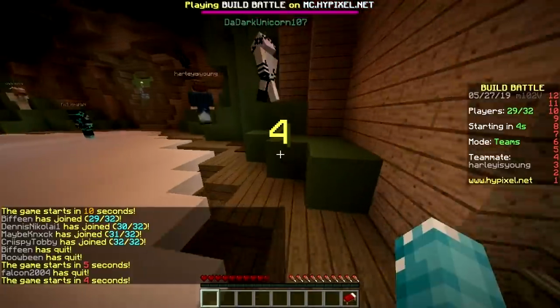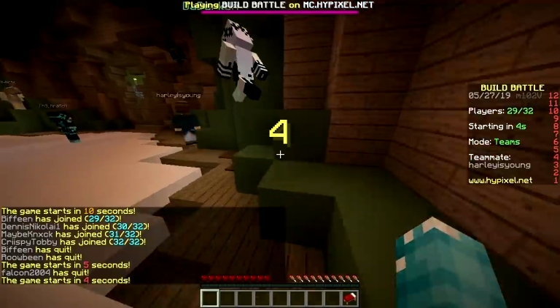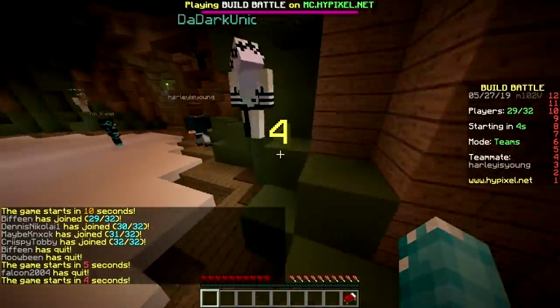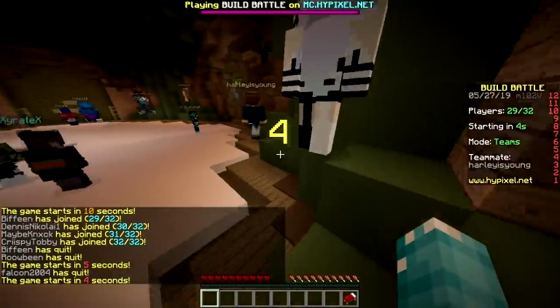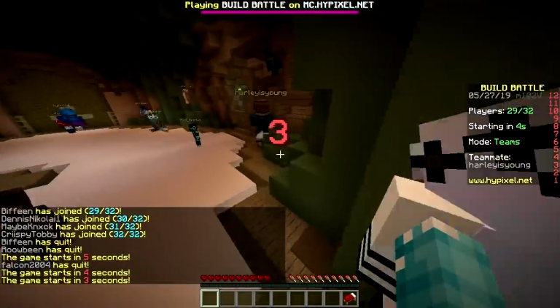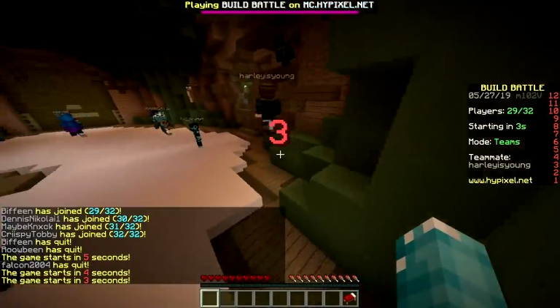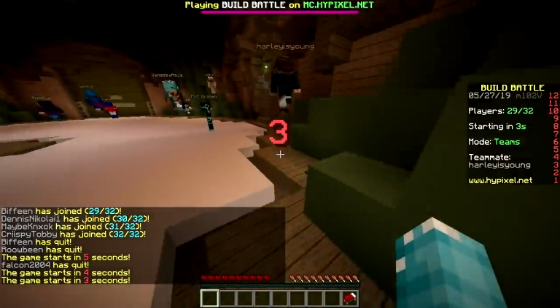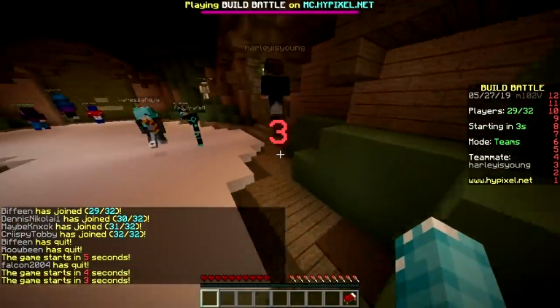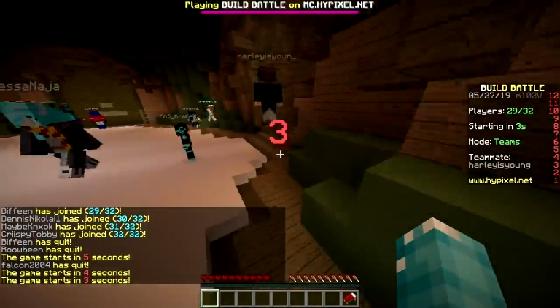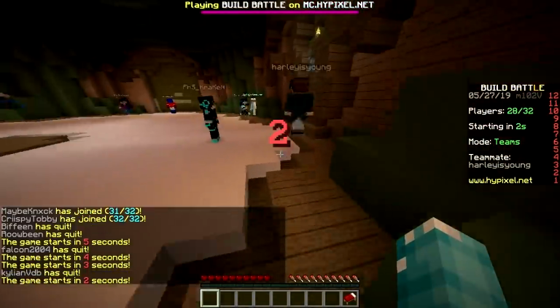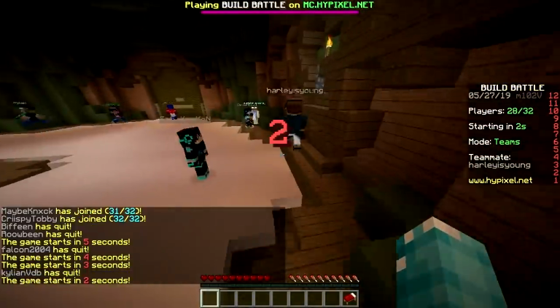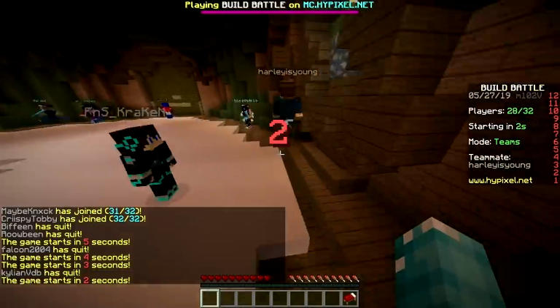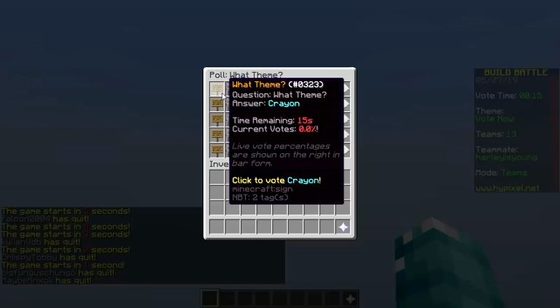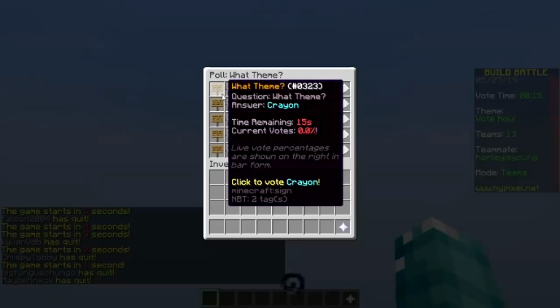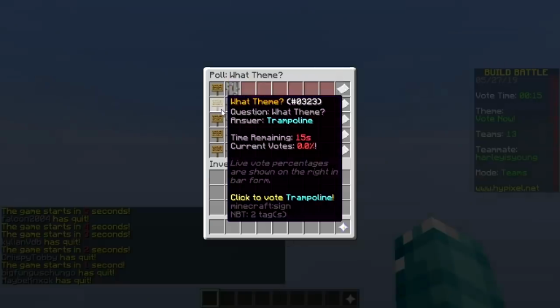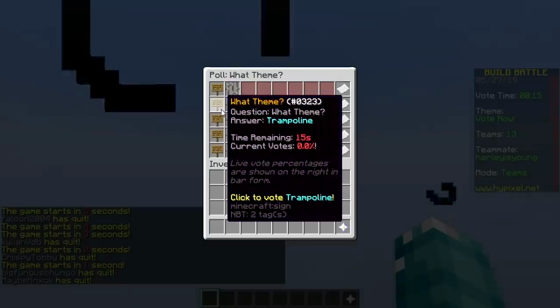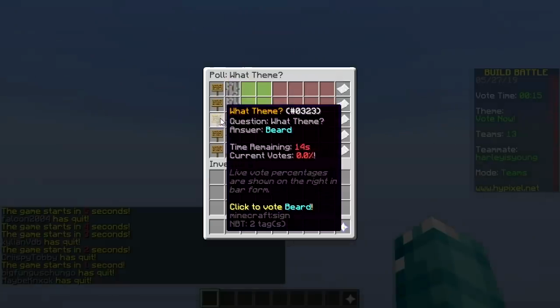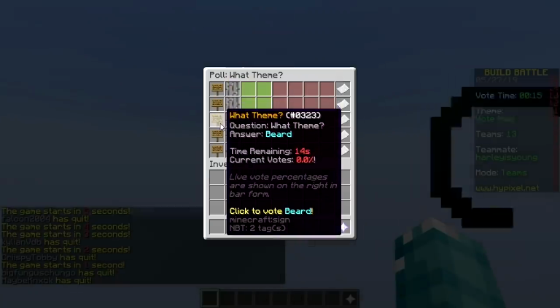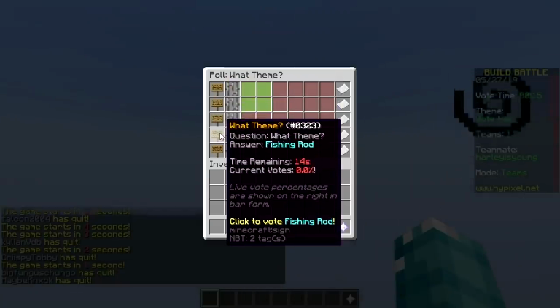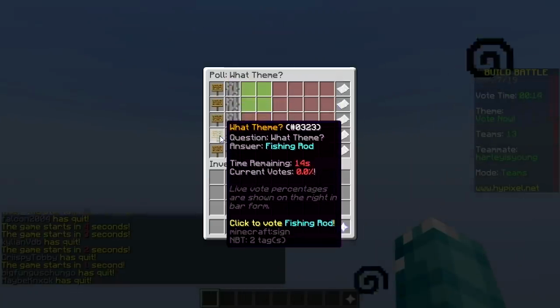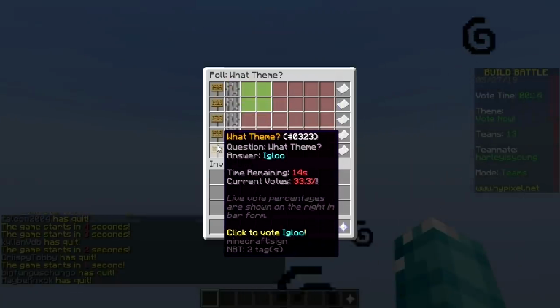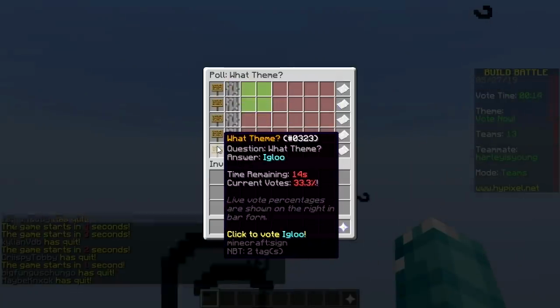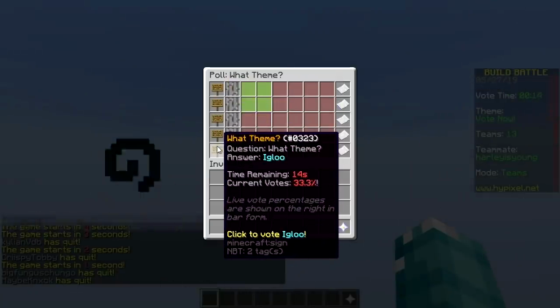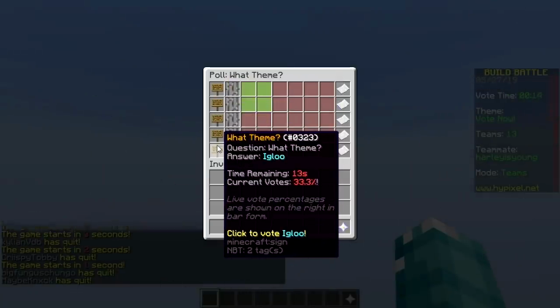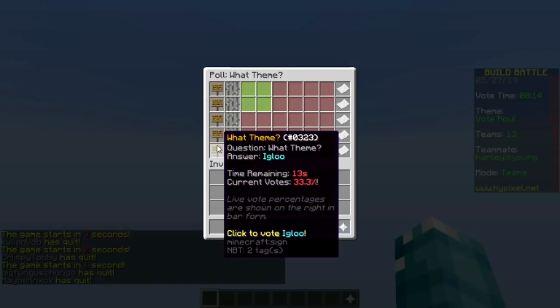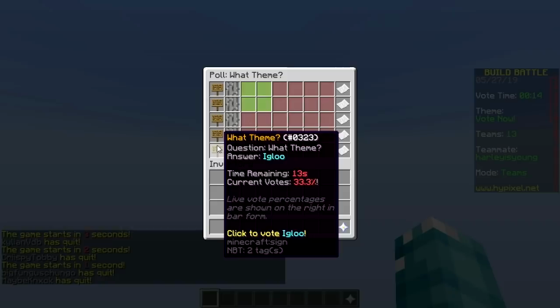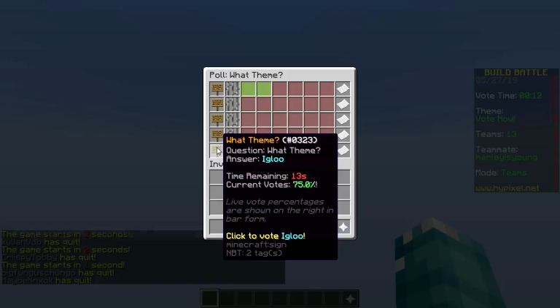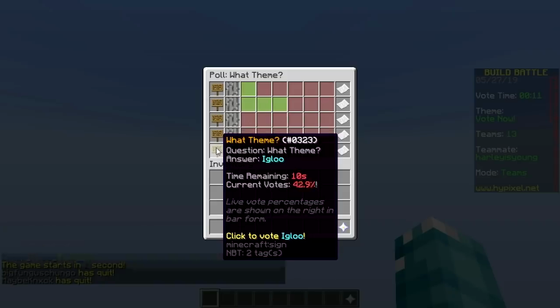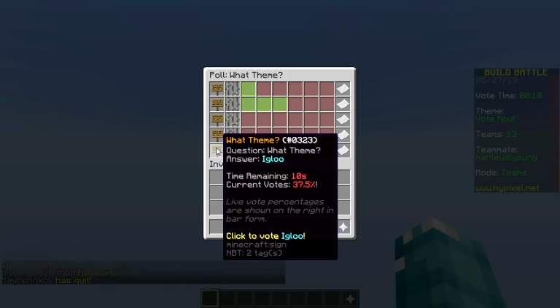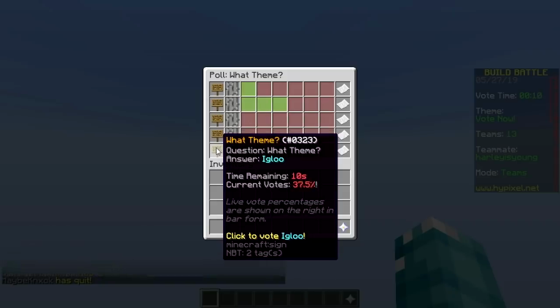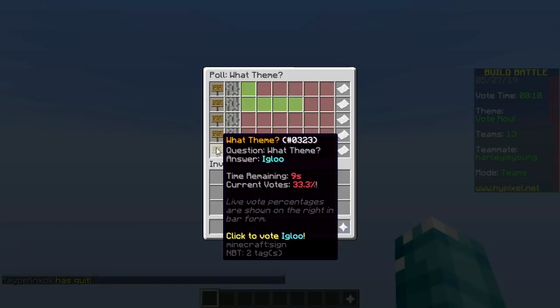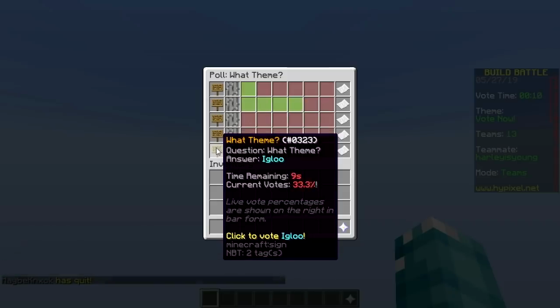First round, baby. Here we go. Crayon, trampoline, beard, fishing rod, igloo — lovely themes. Crayon.